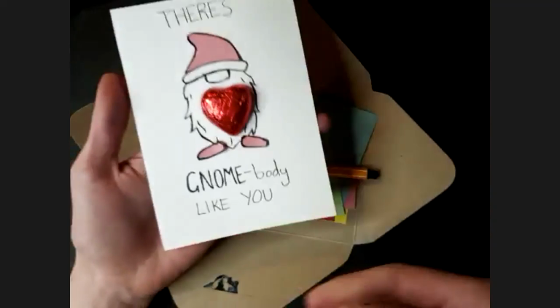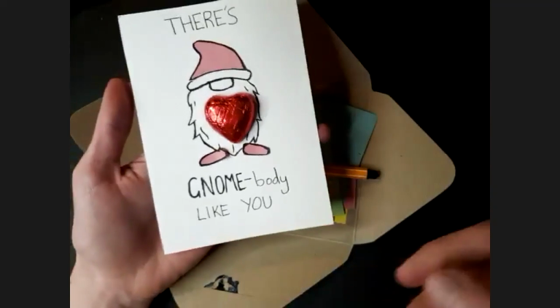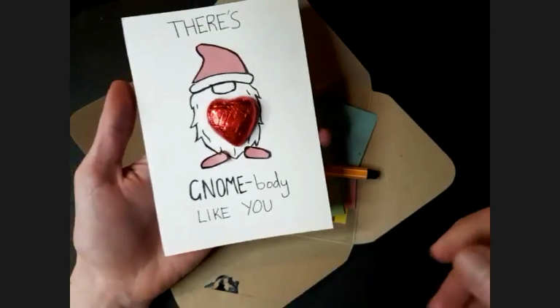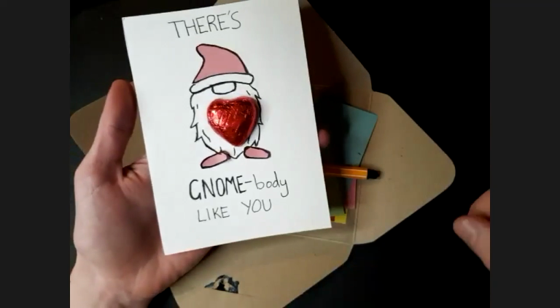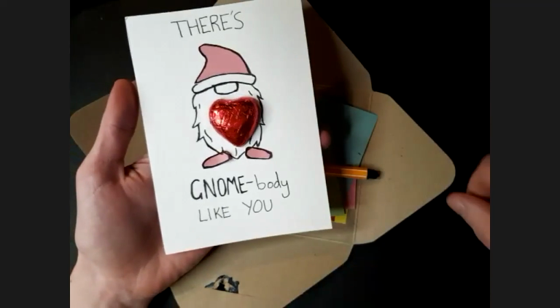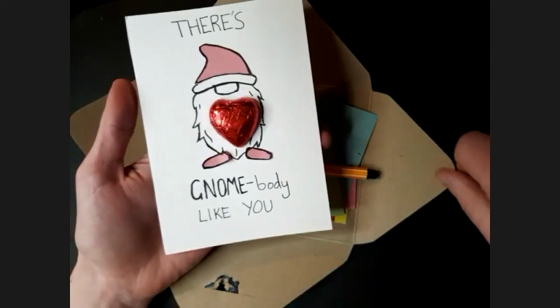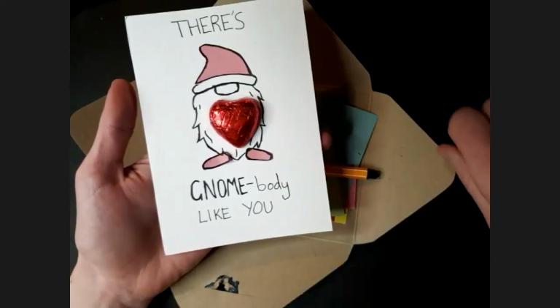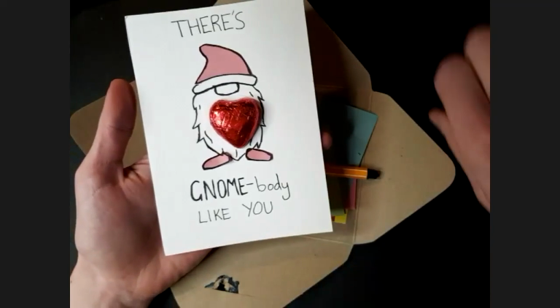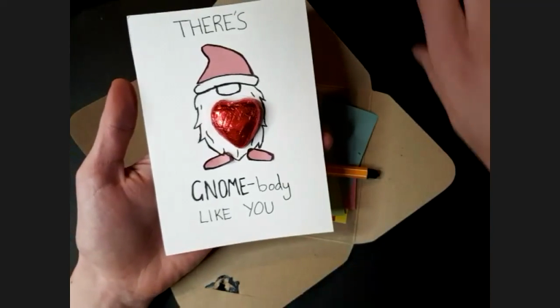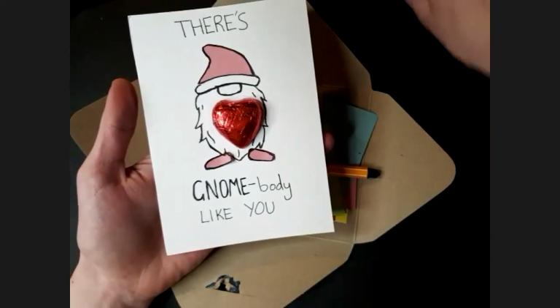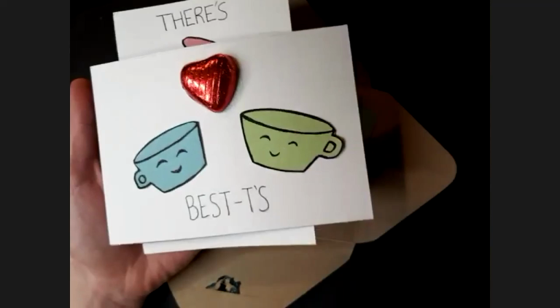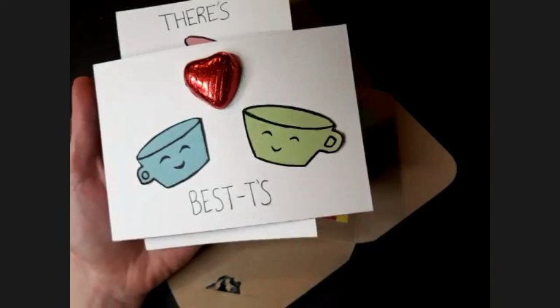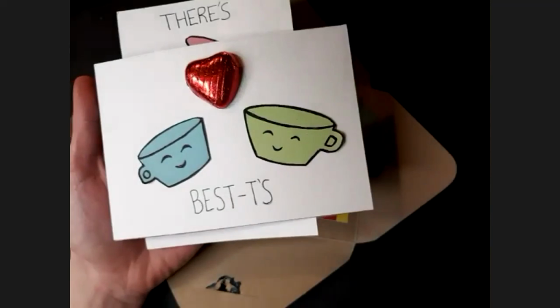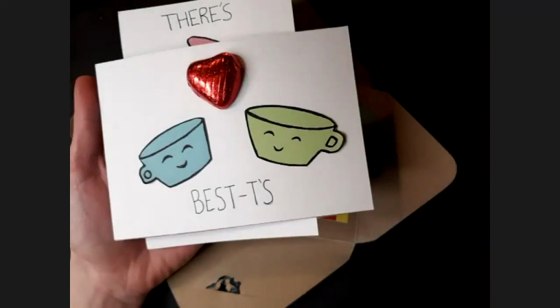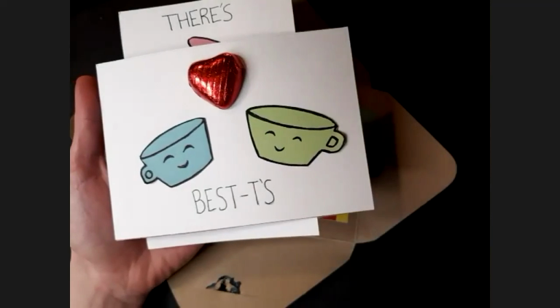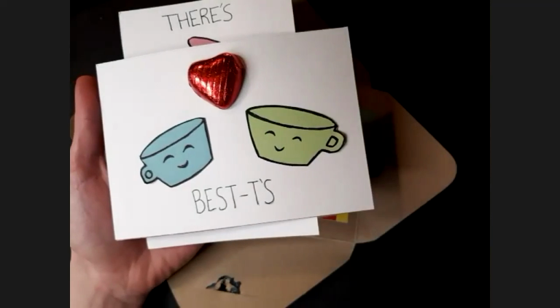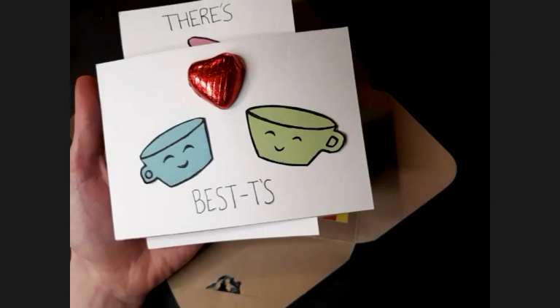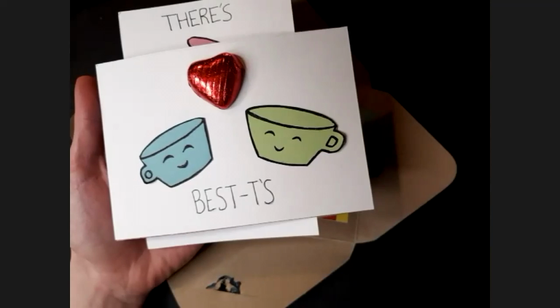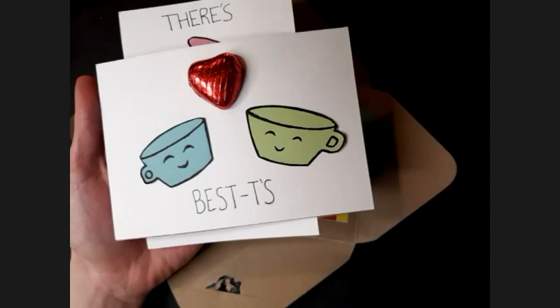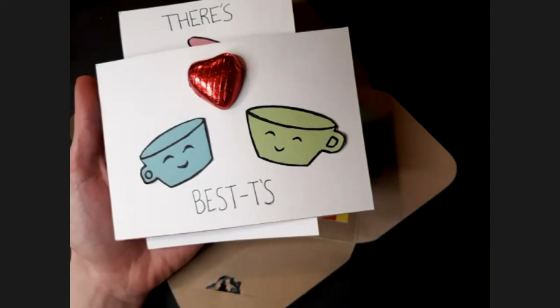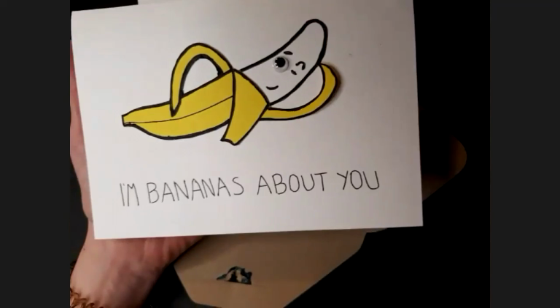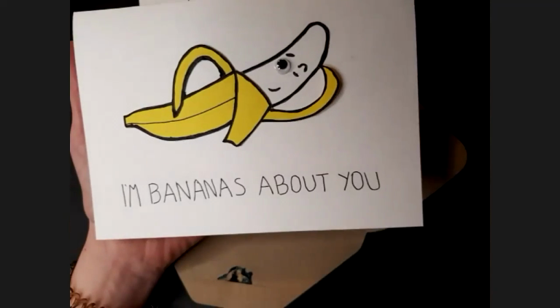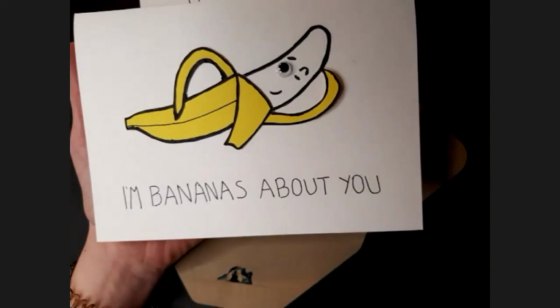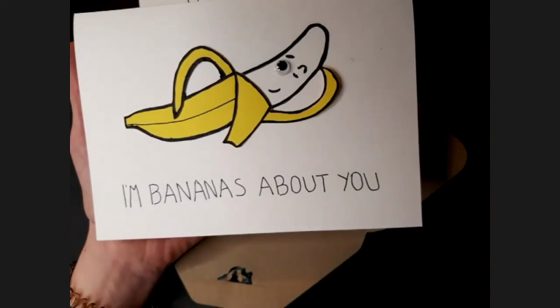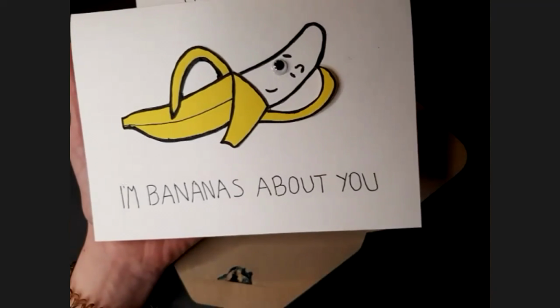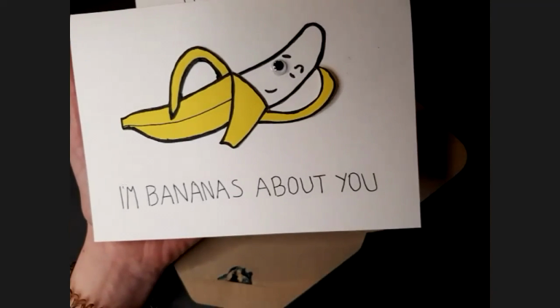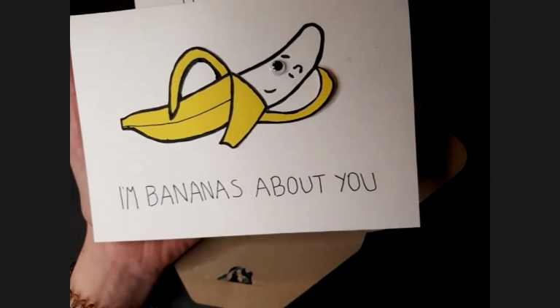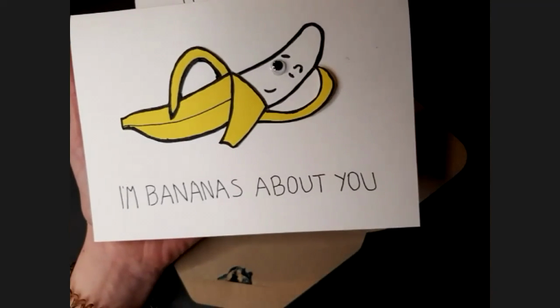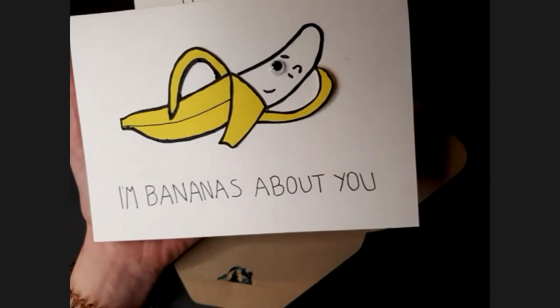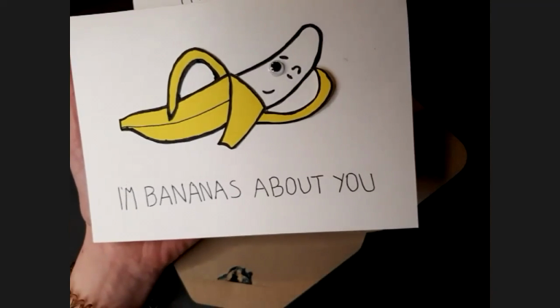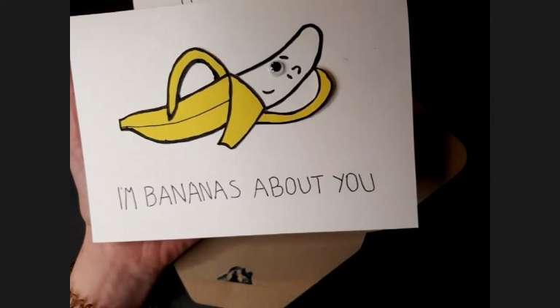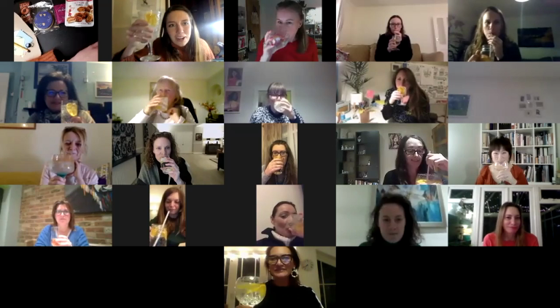There's nobody like you. Besties. I'm bananas about you.